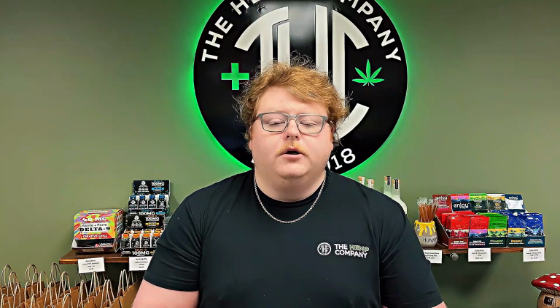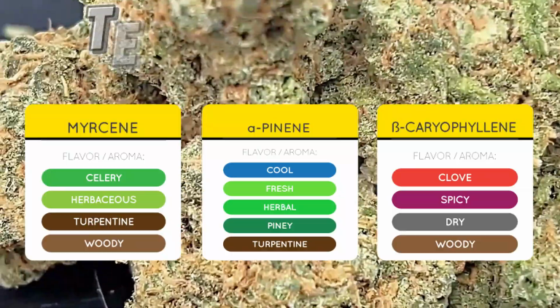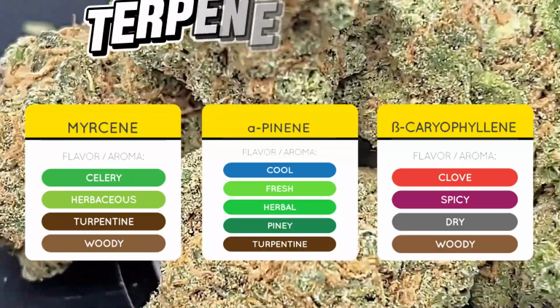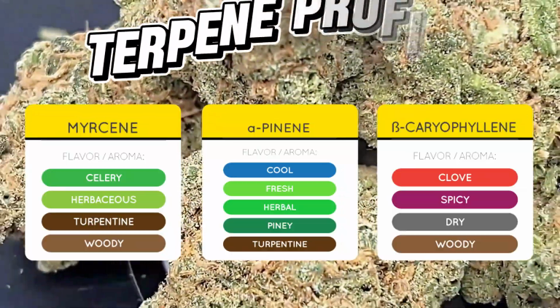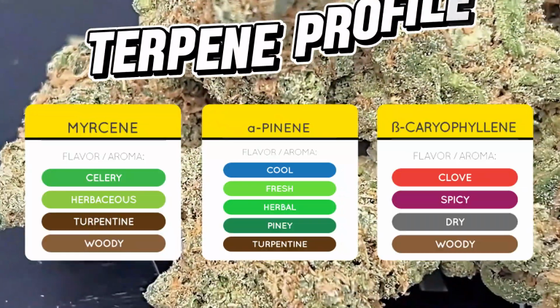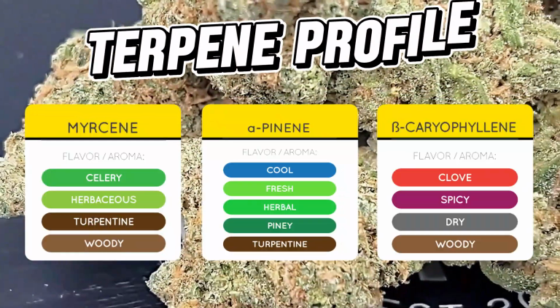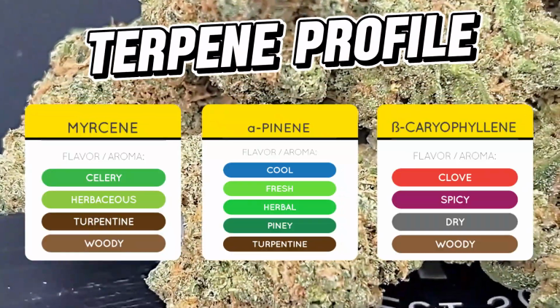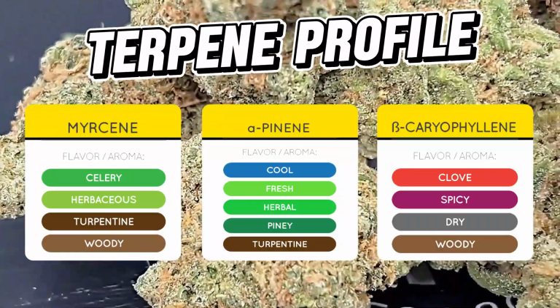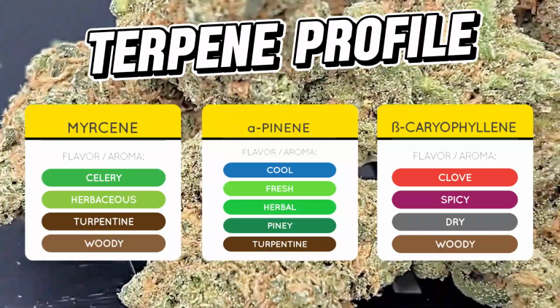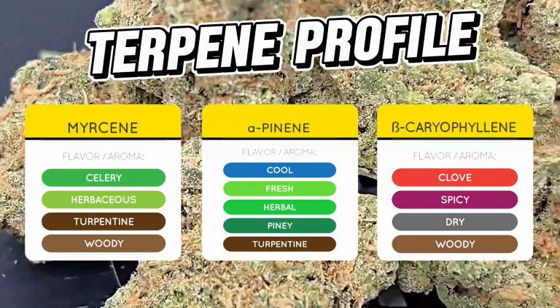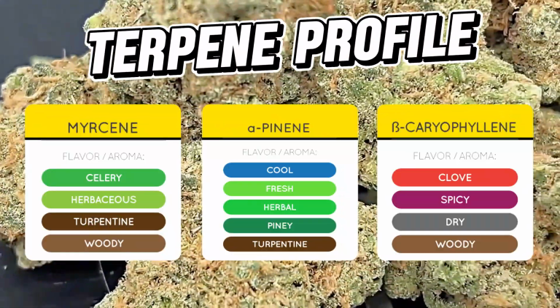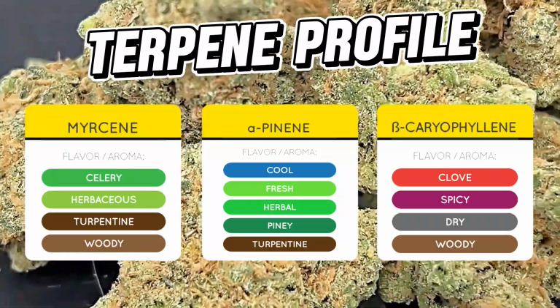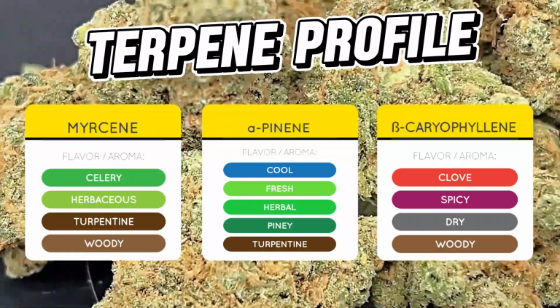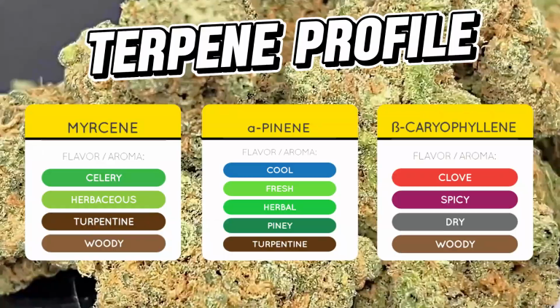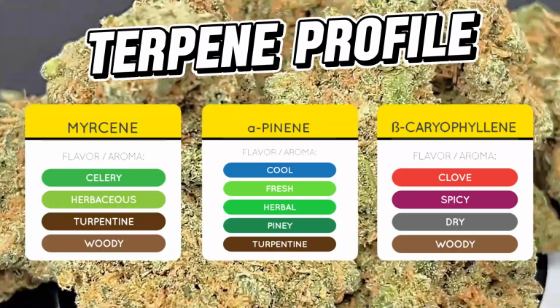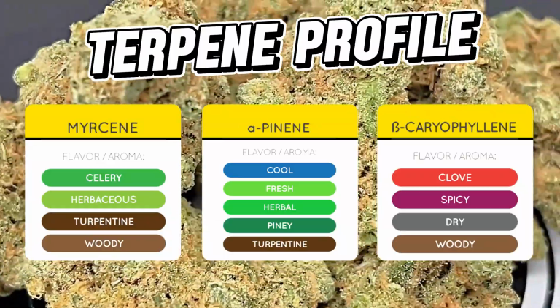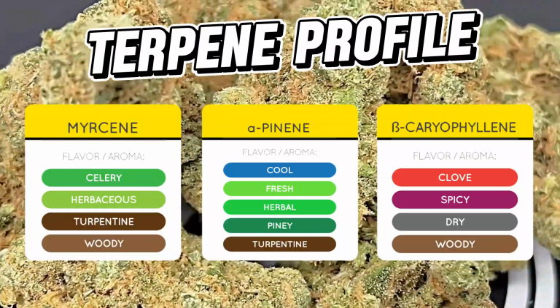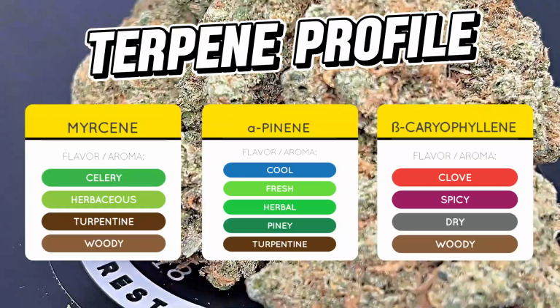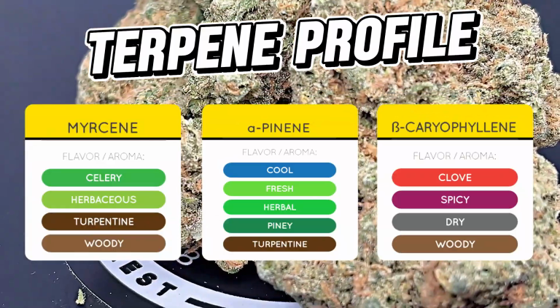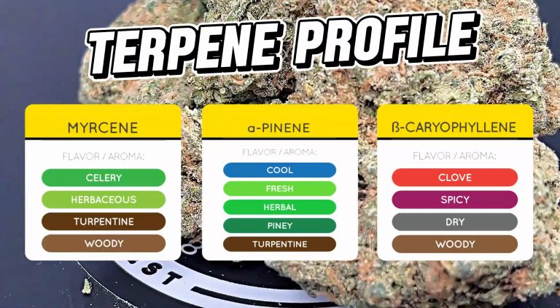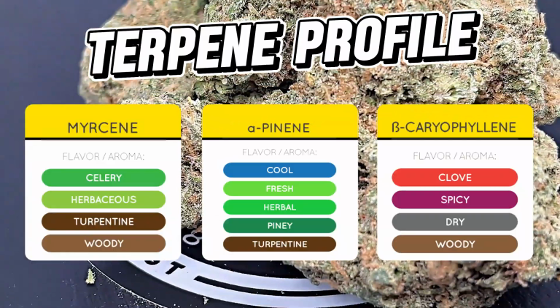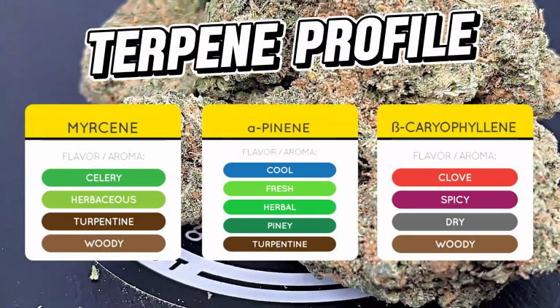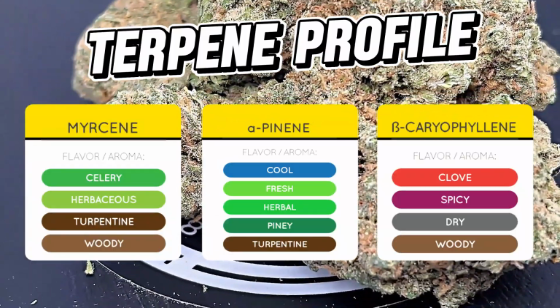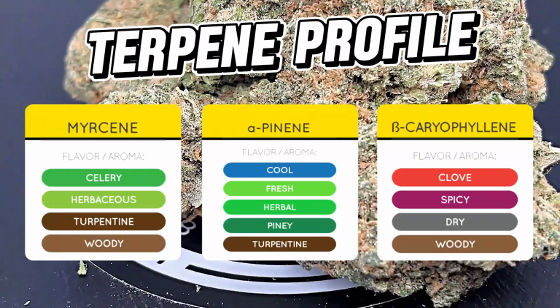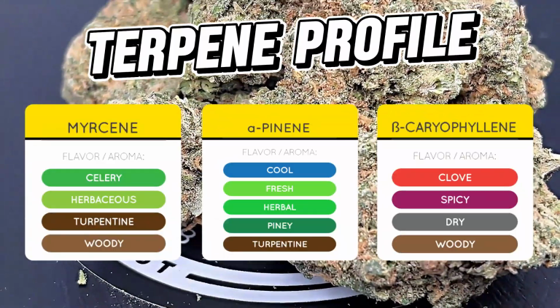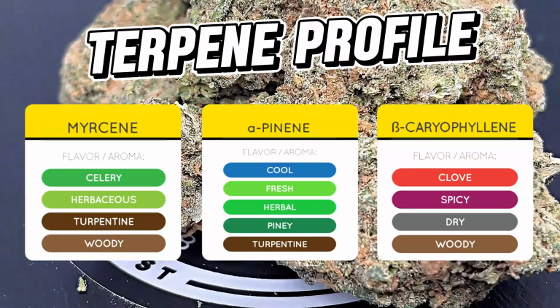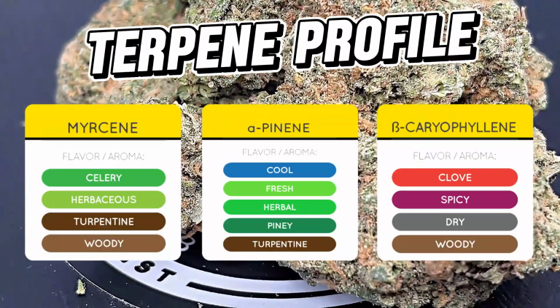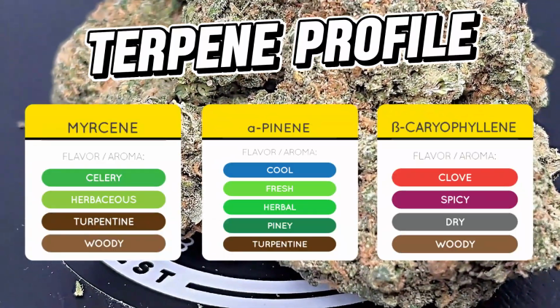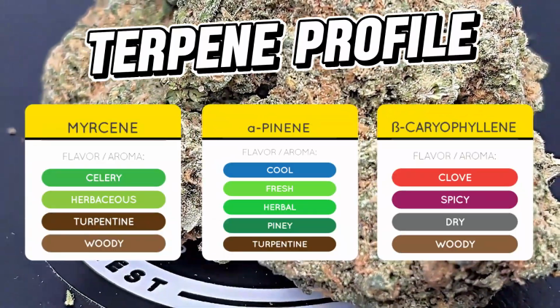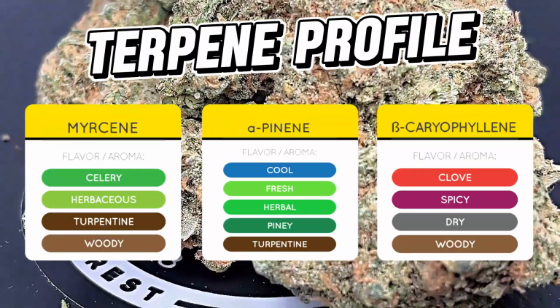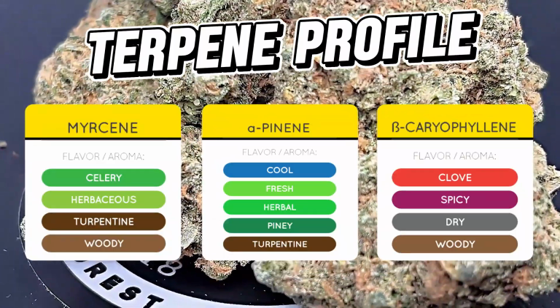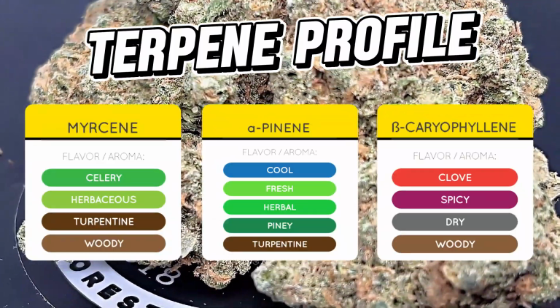And this is pretty apparent of the myrcene, pinene, and caryophyllene terpenes that are dominant in this flower.